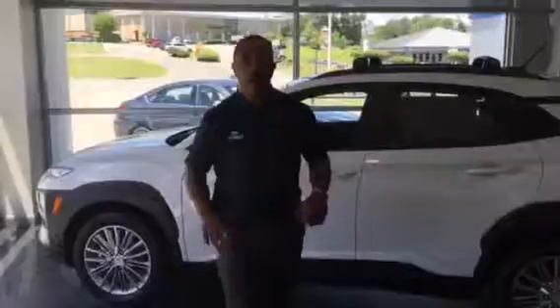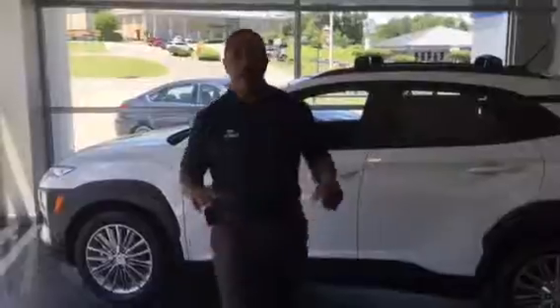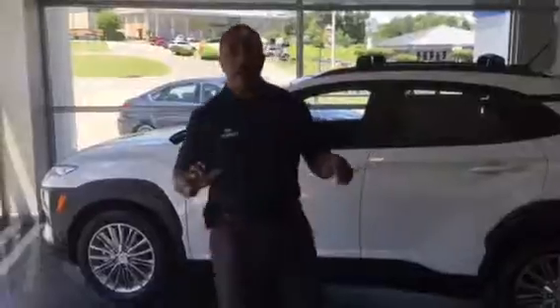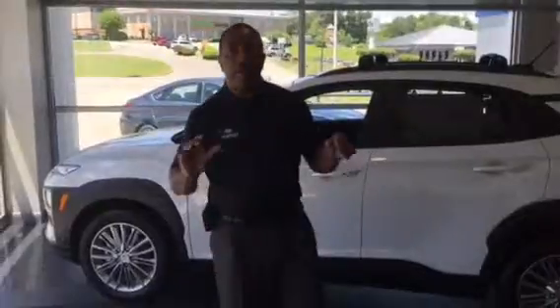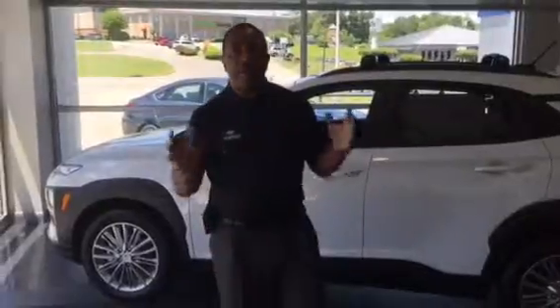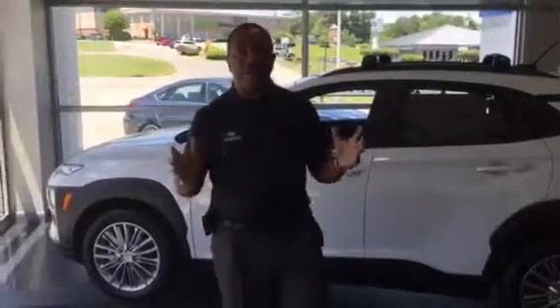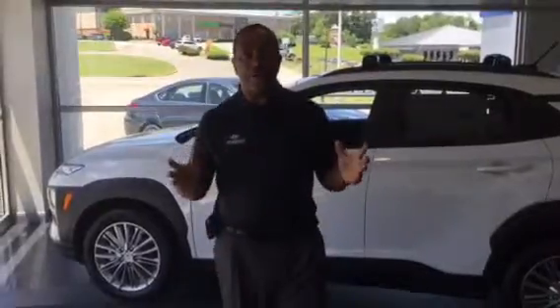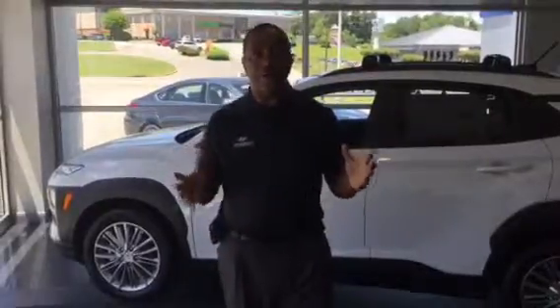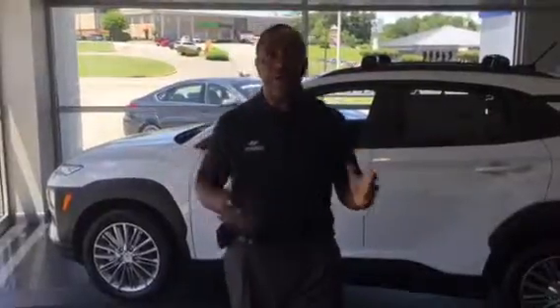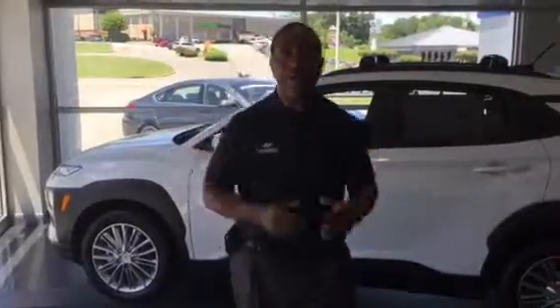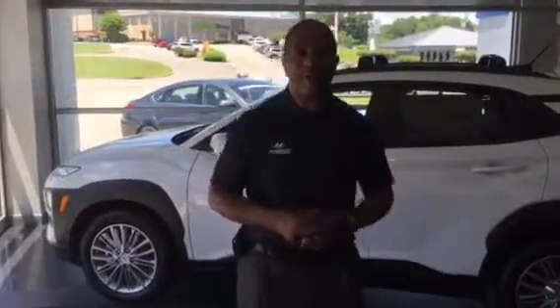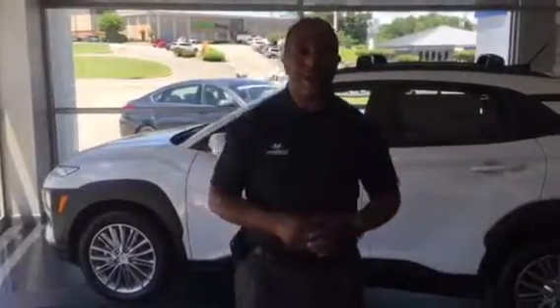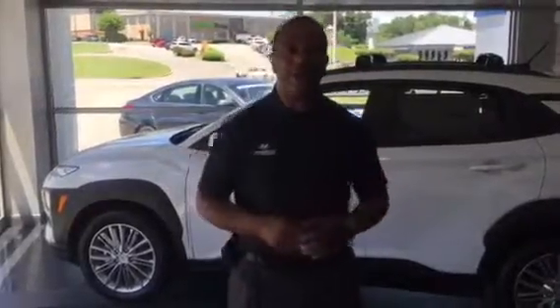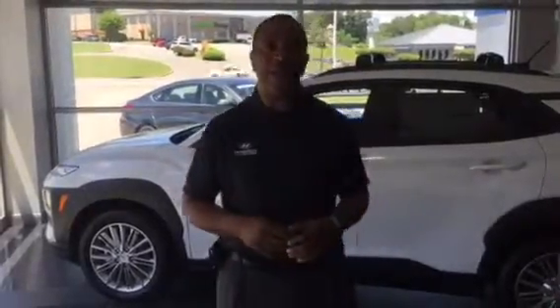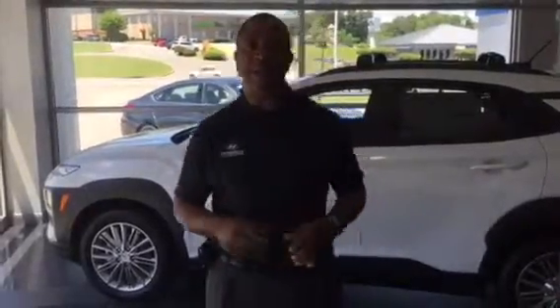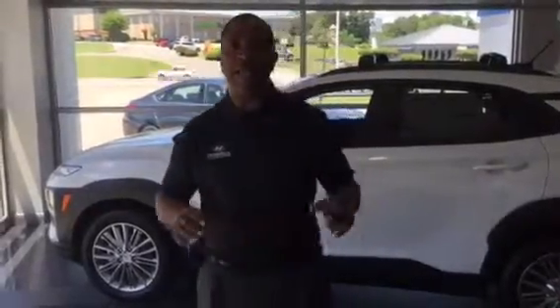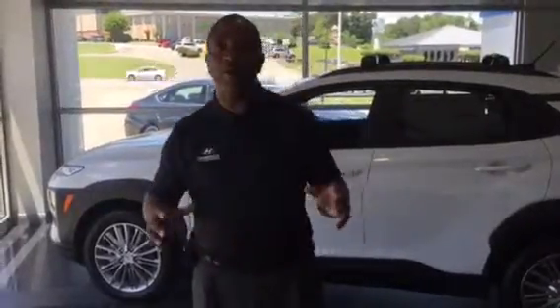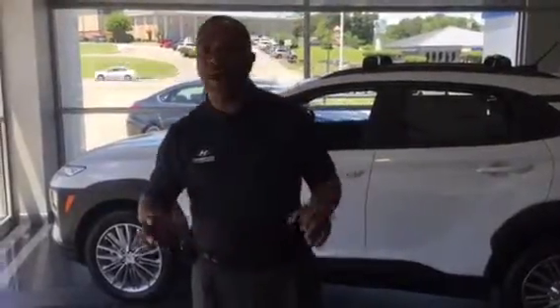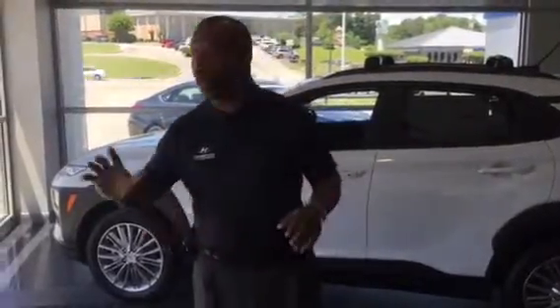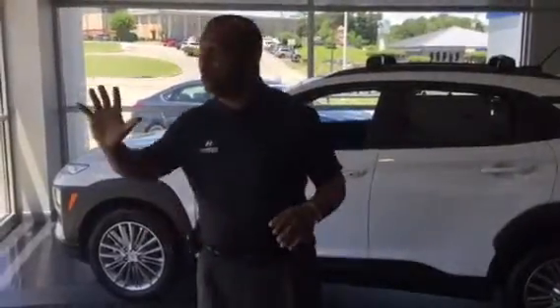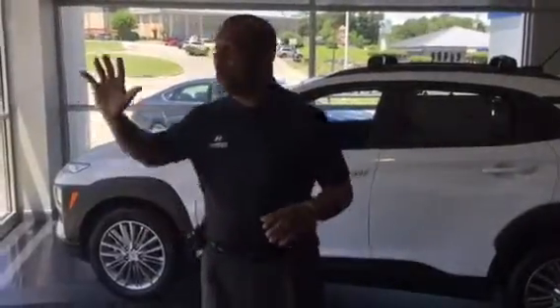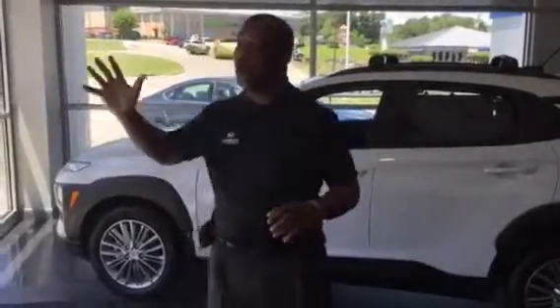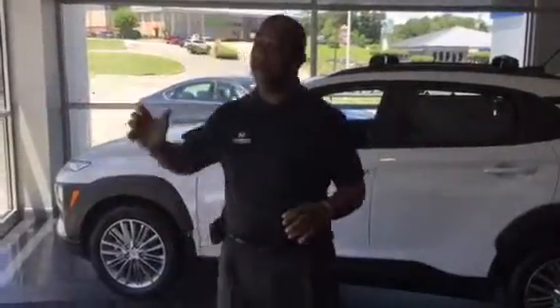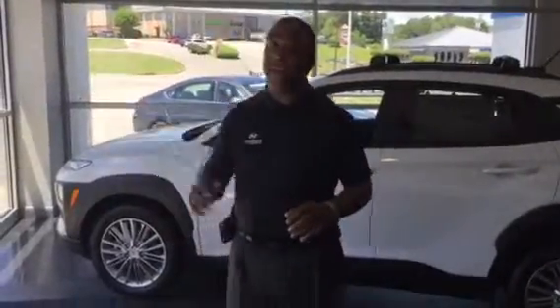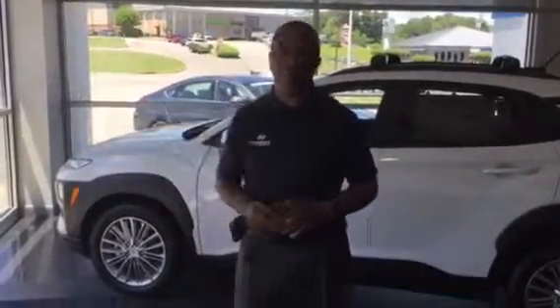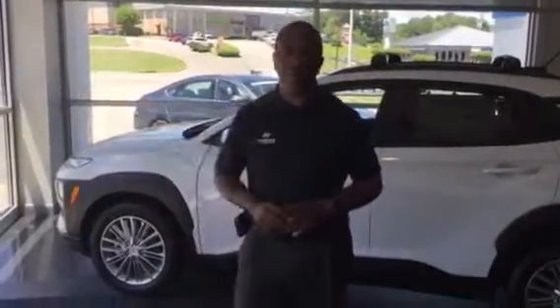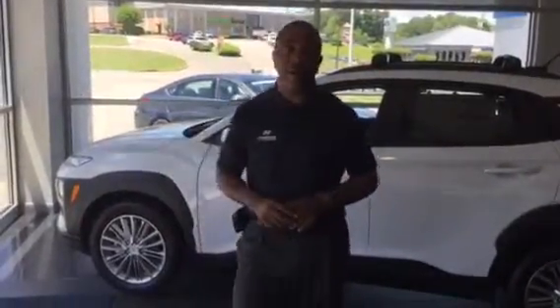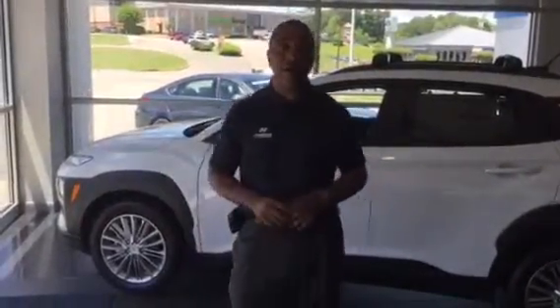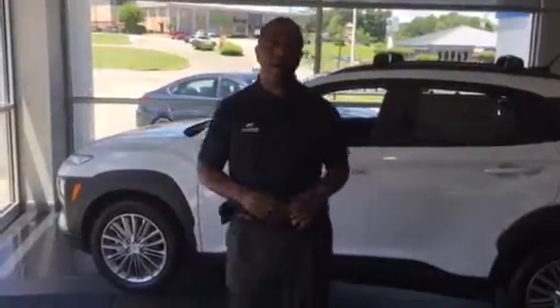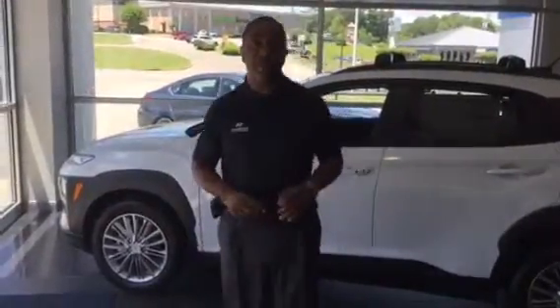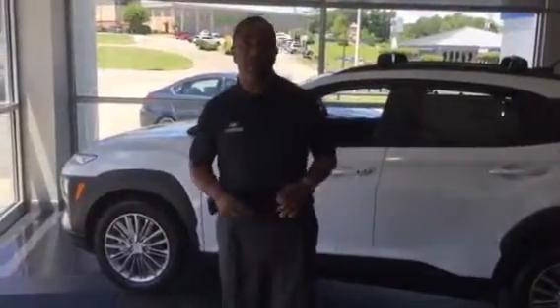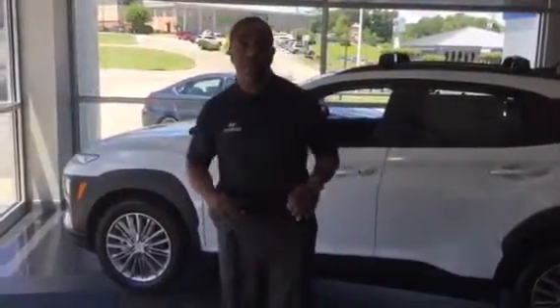Hello, this is Tony Finley here at Ten Run Hyundai in Hoover, one mile north of the Galleria on Highway 31.